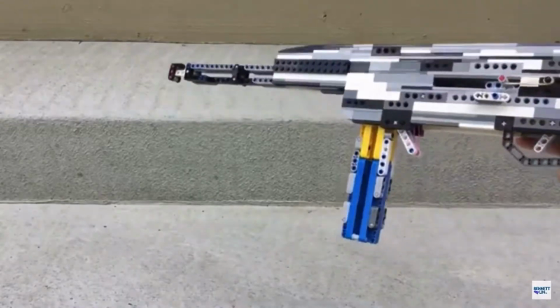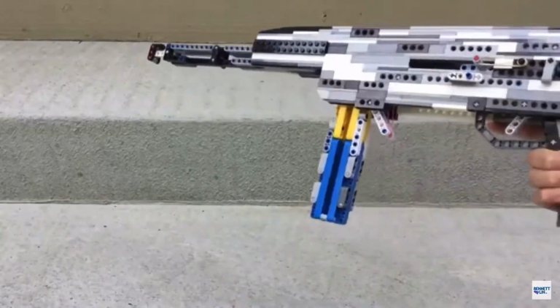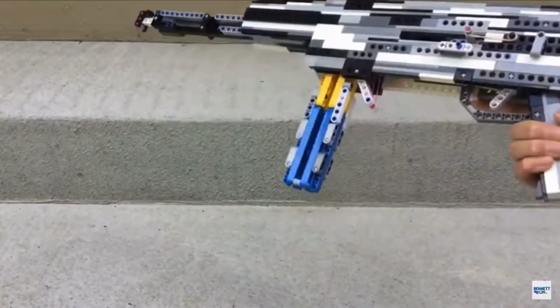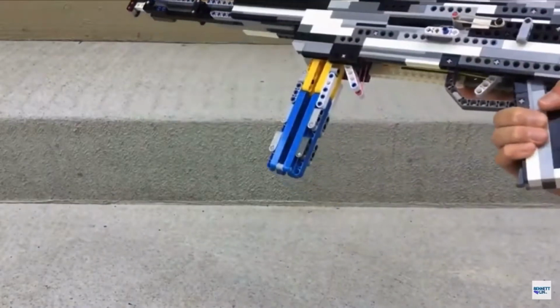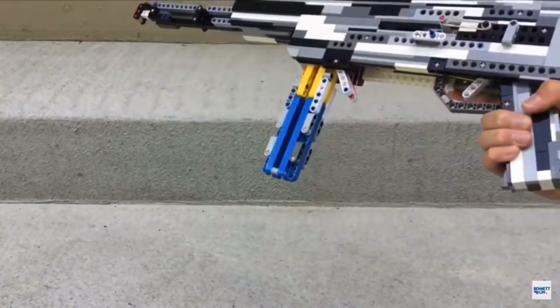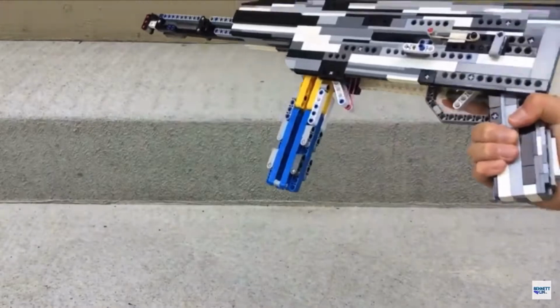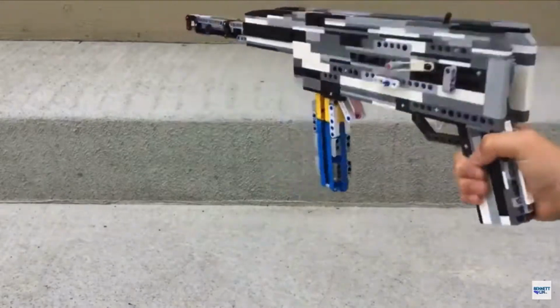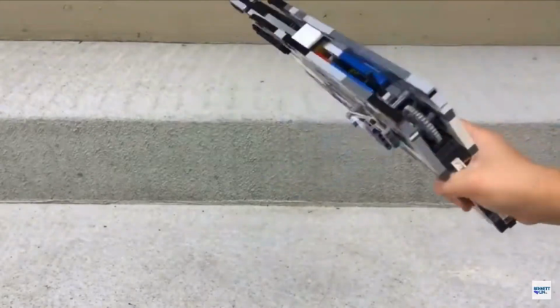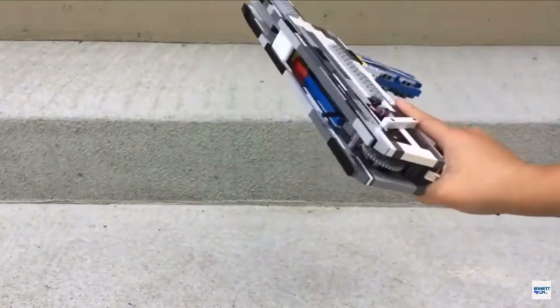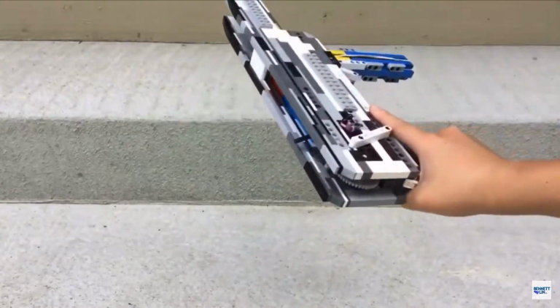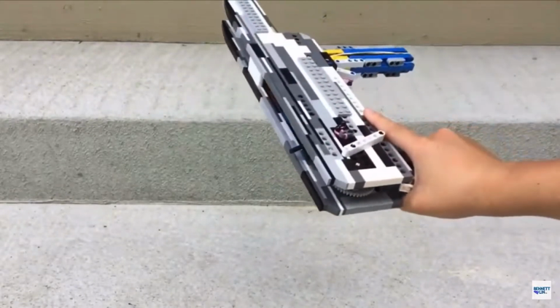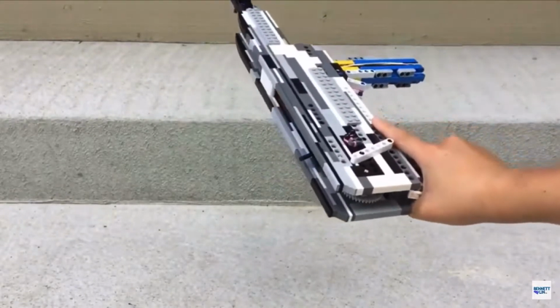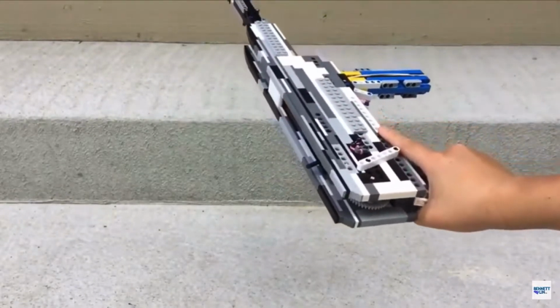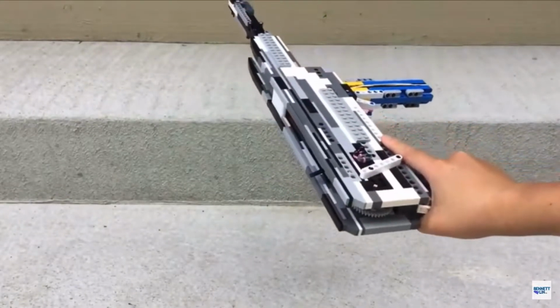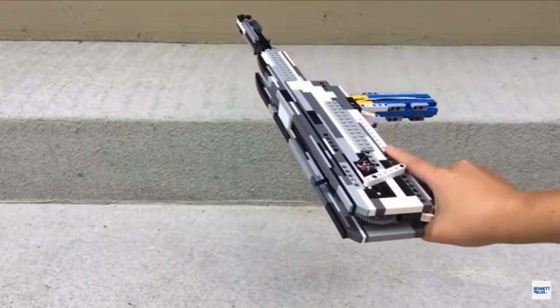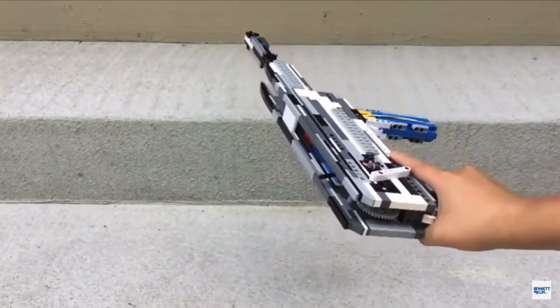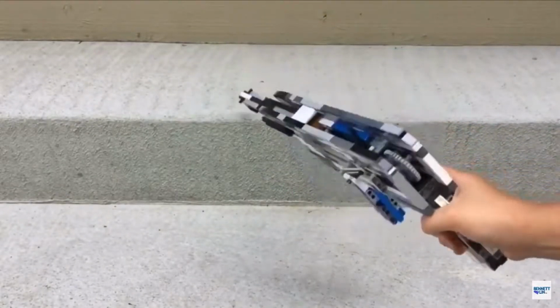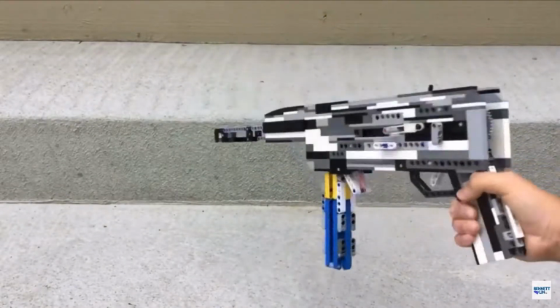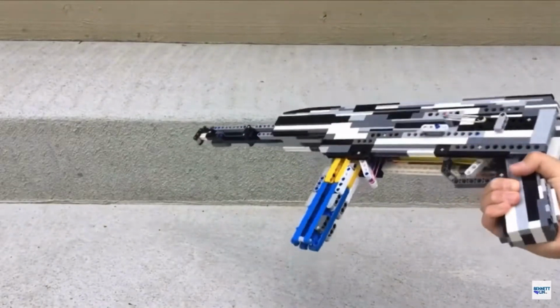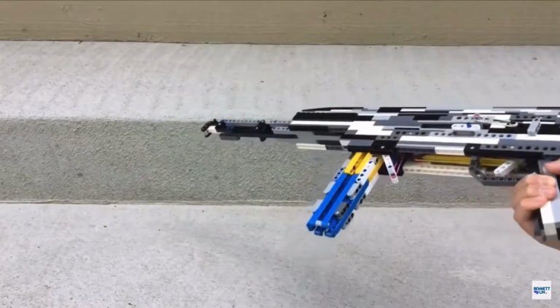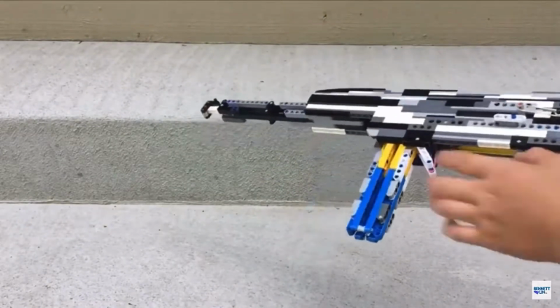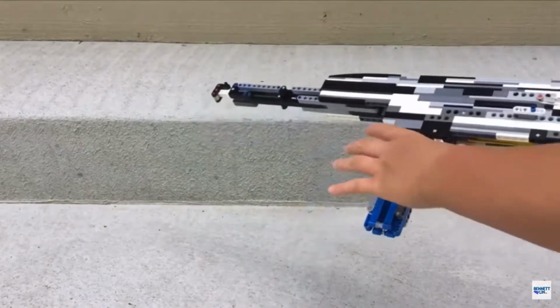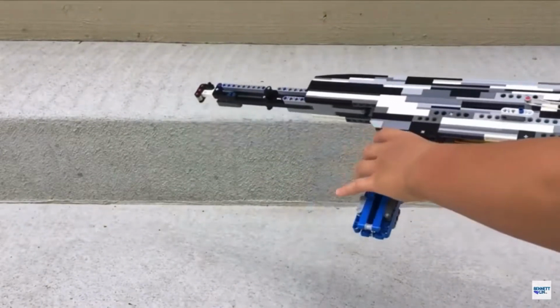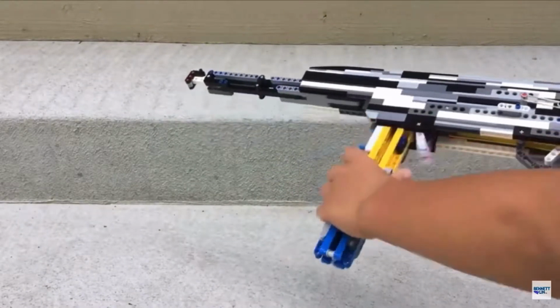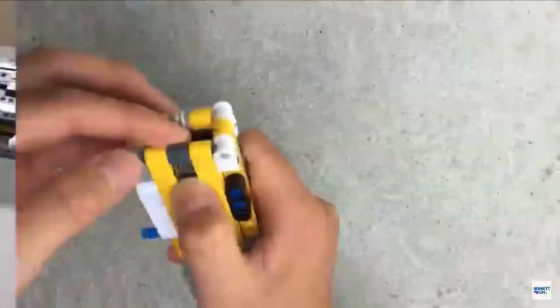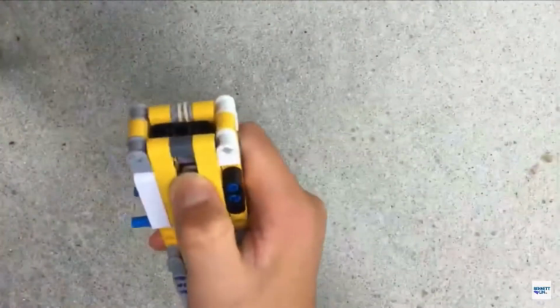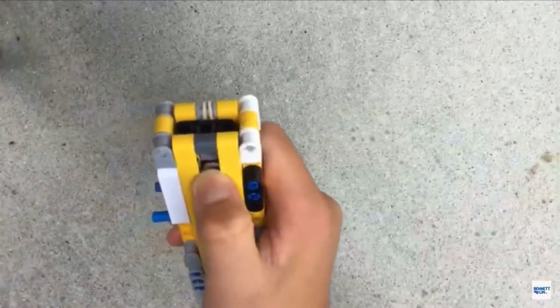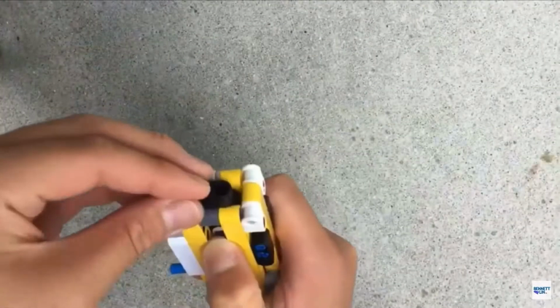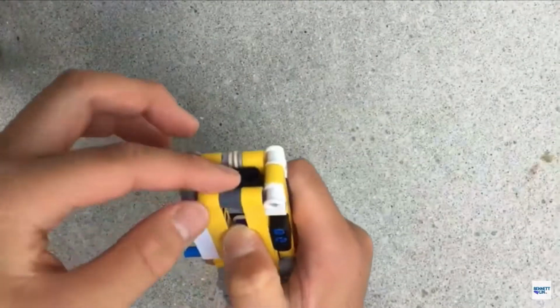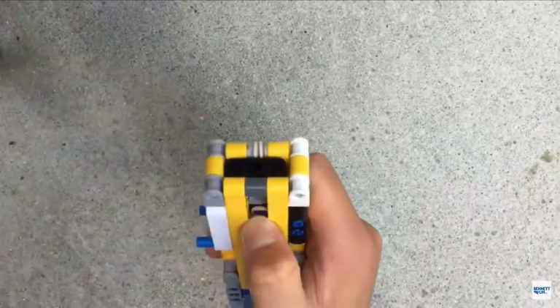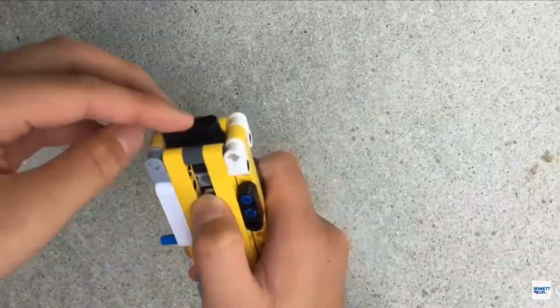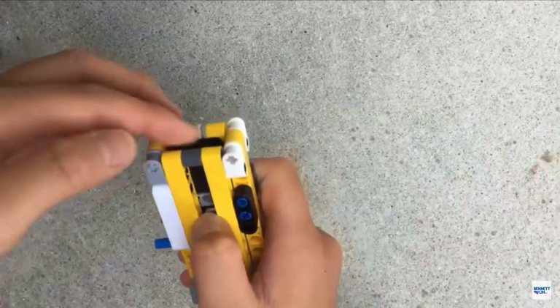We've all seen fully automatic LEGO rubber band guns, but this person was able to make a fully automatic brick shooter.